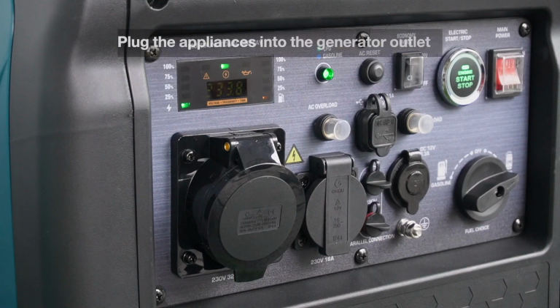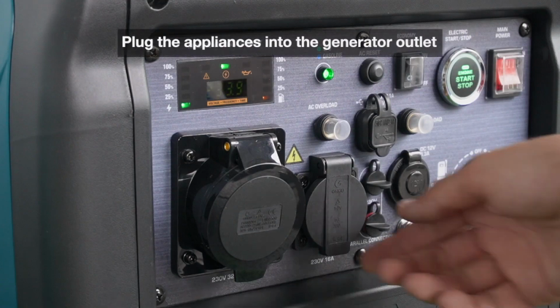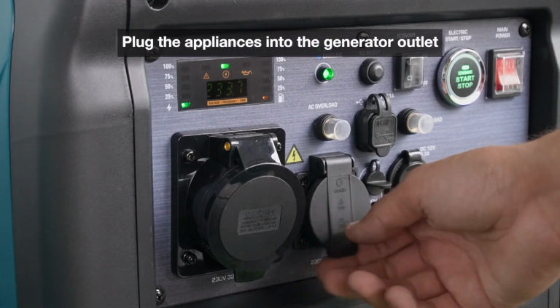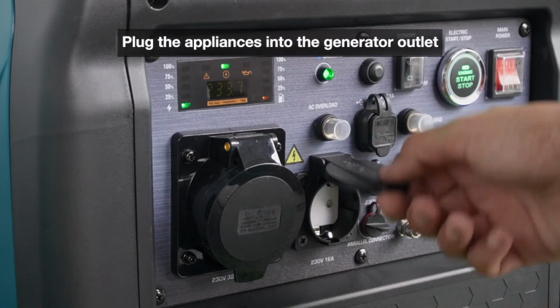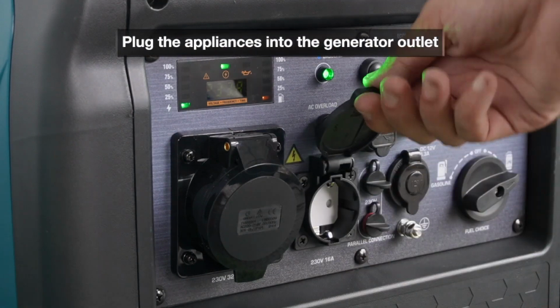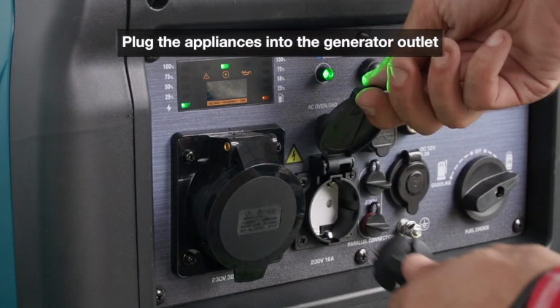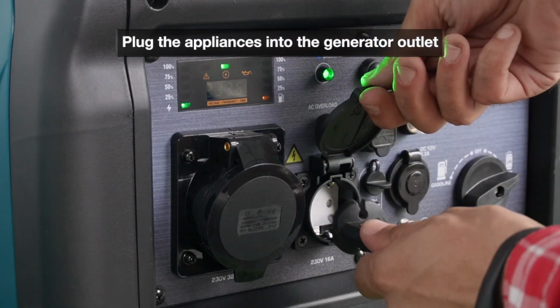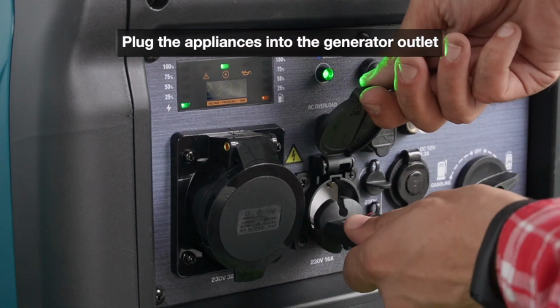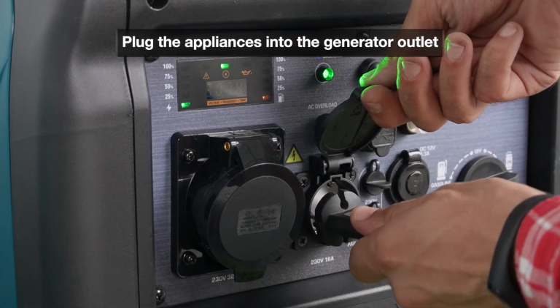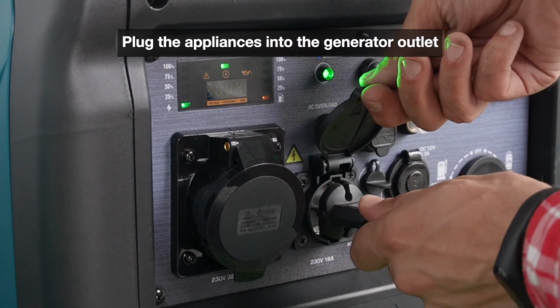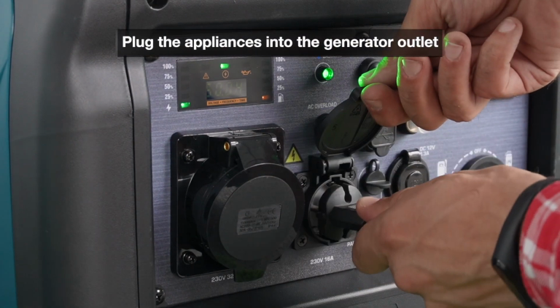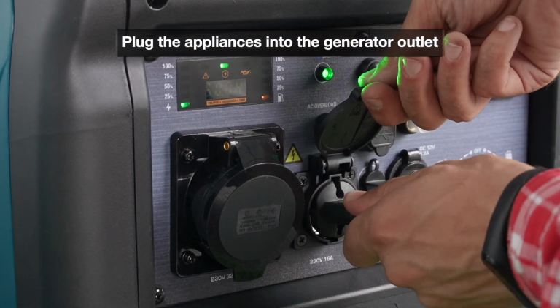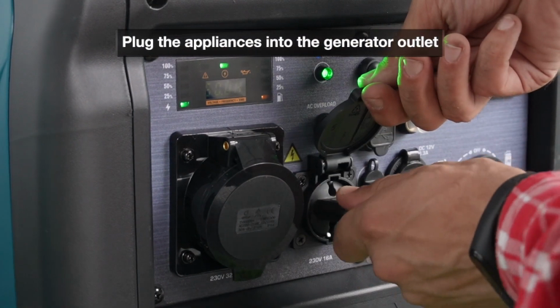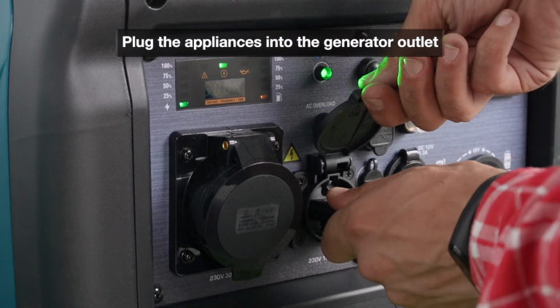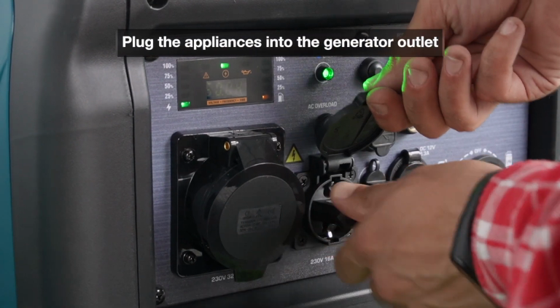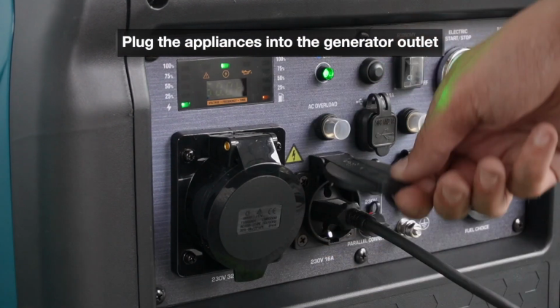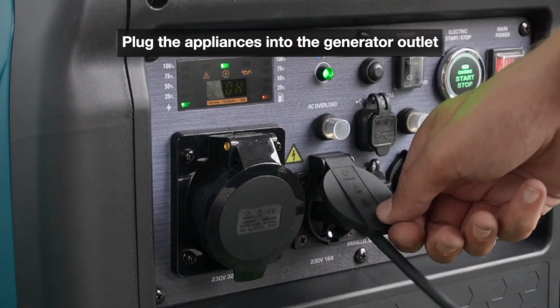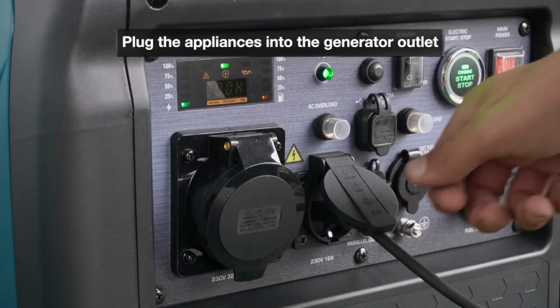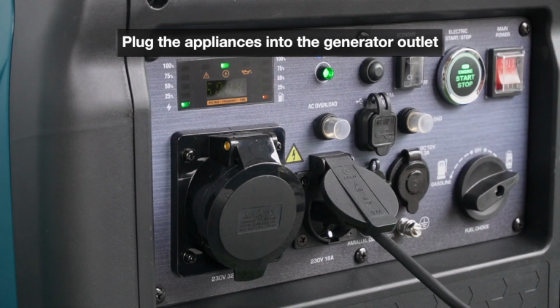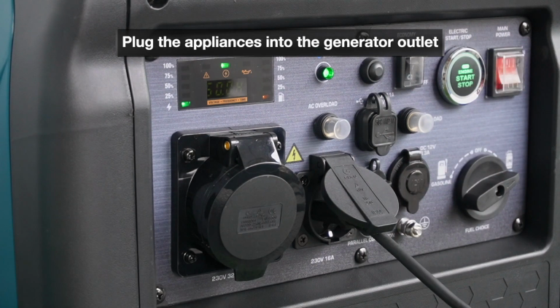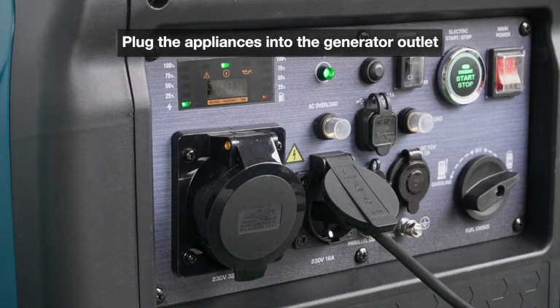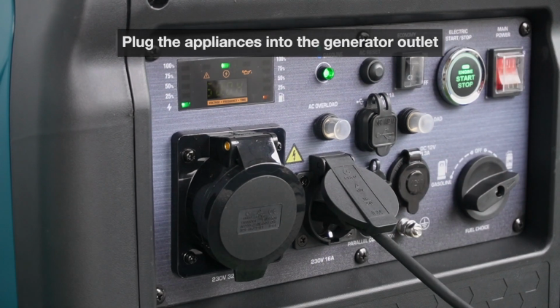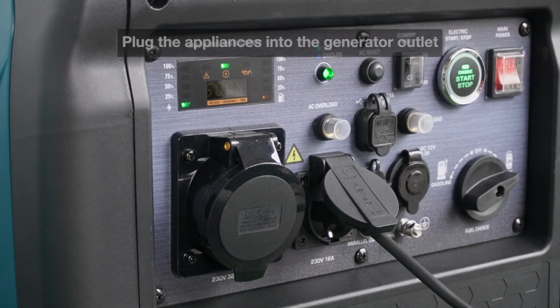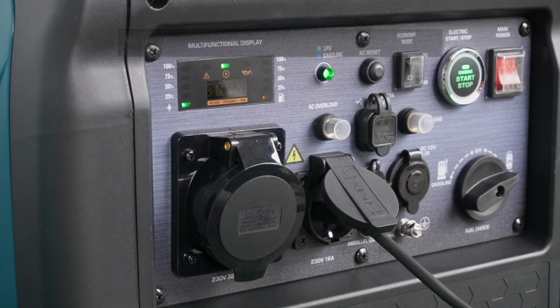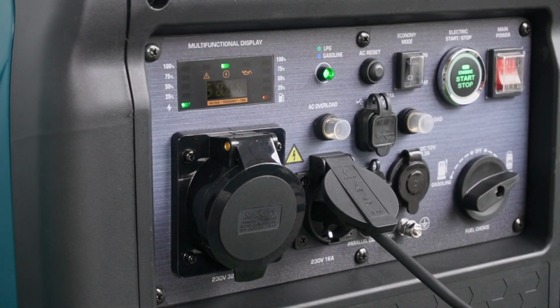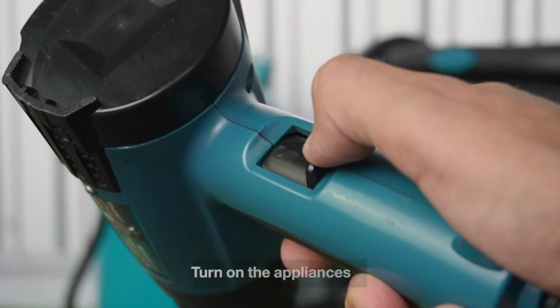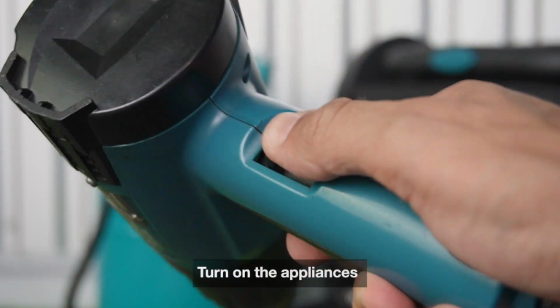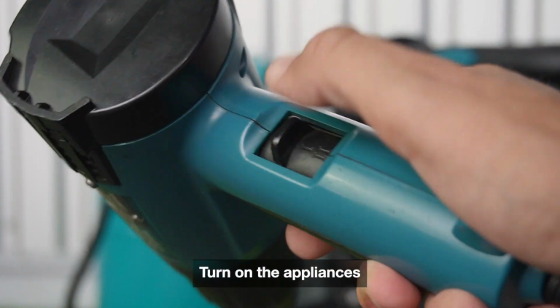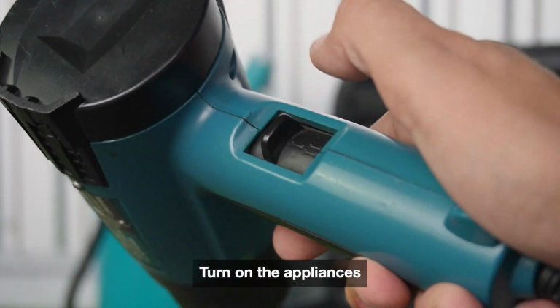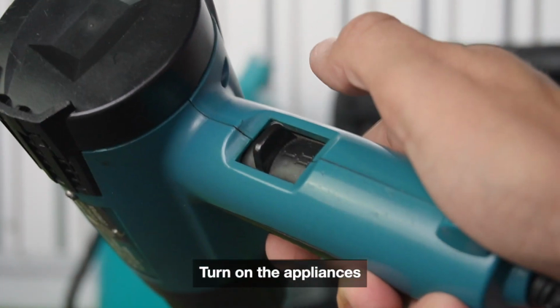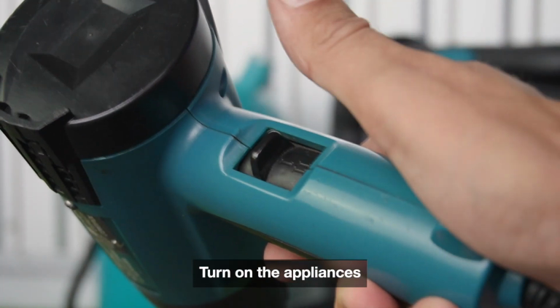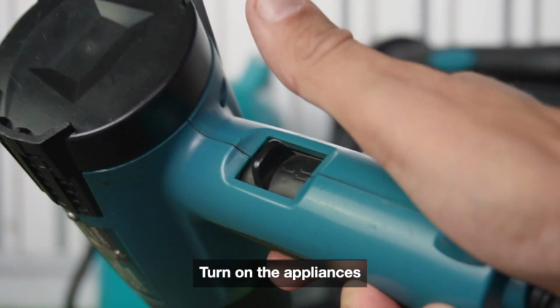Plug the appliances into the generator outlet. Turn on the appliances.